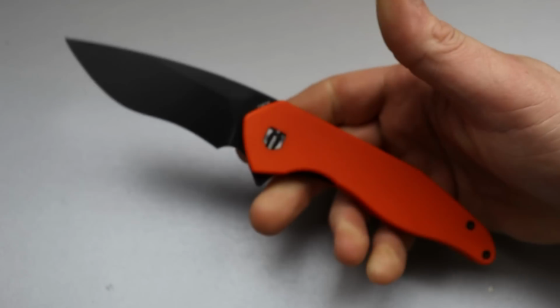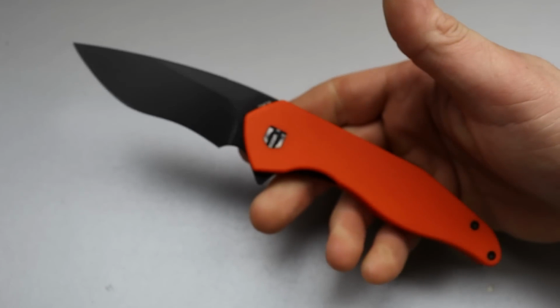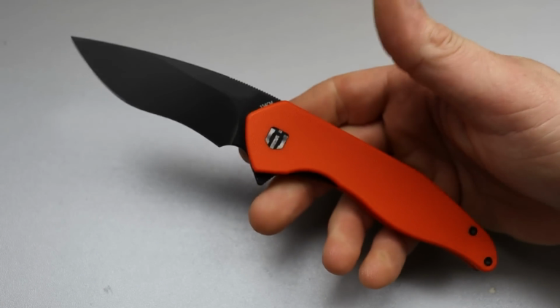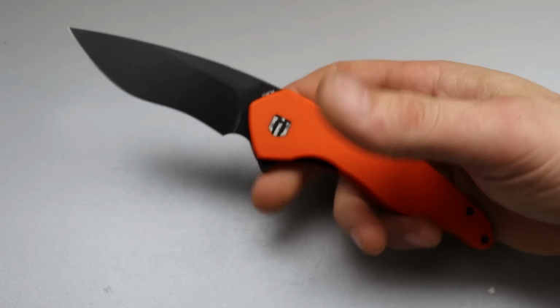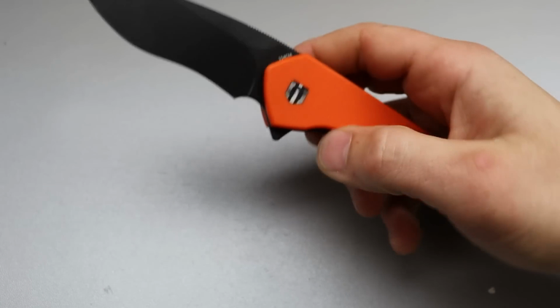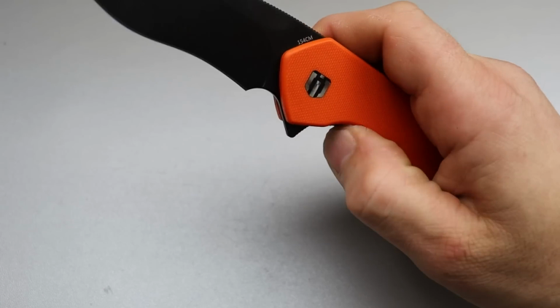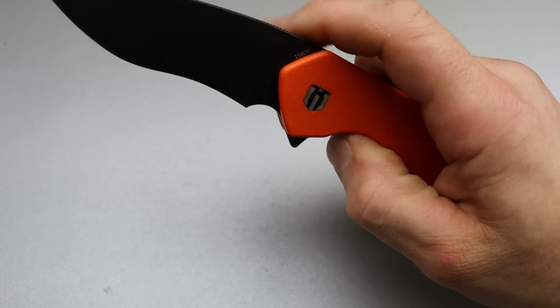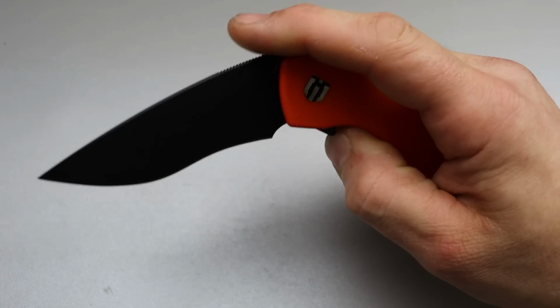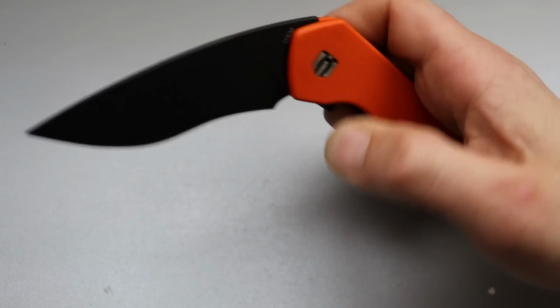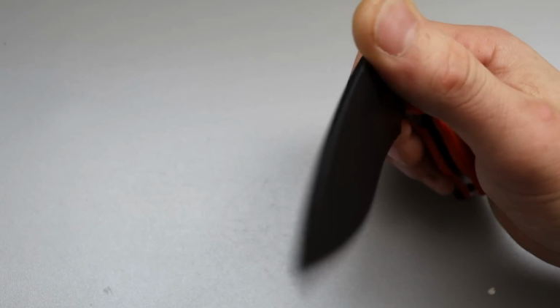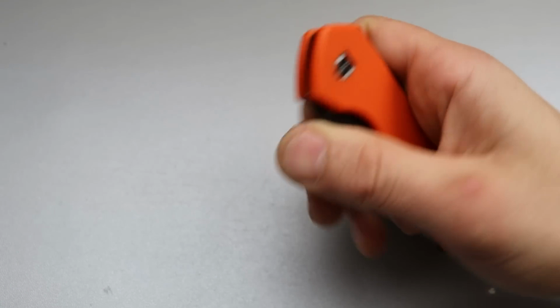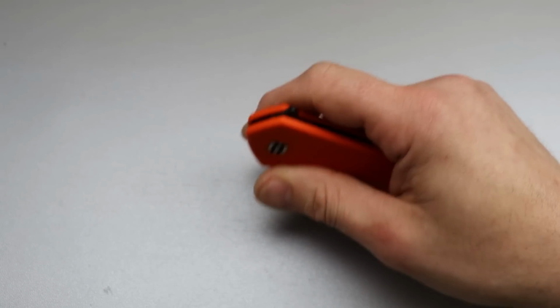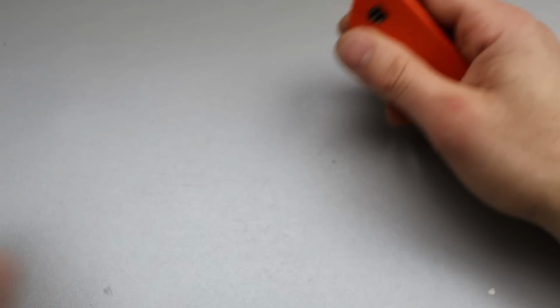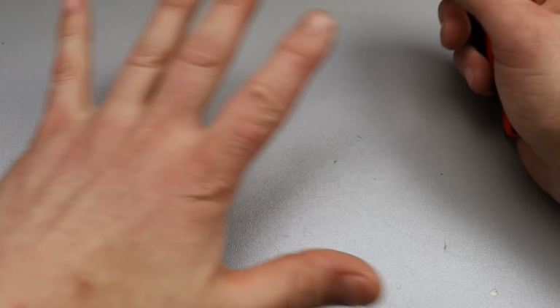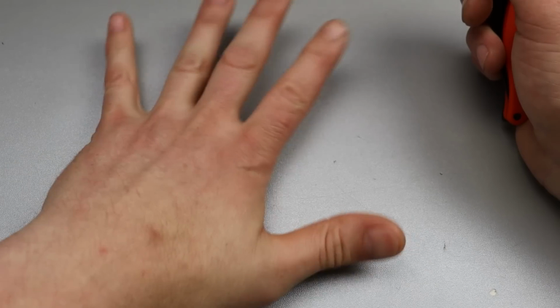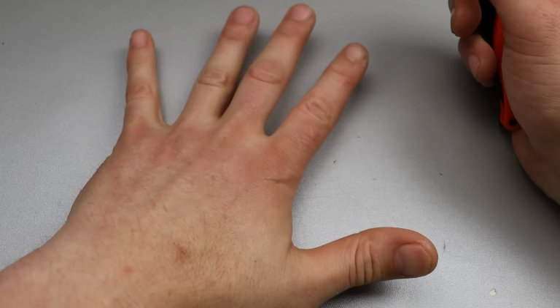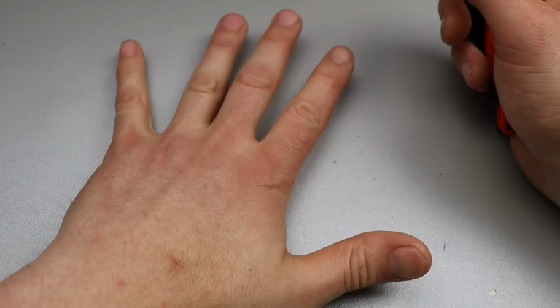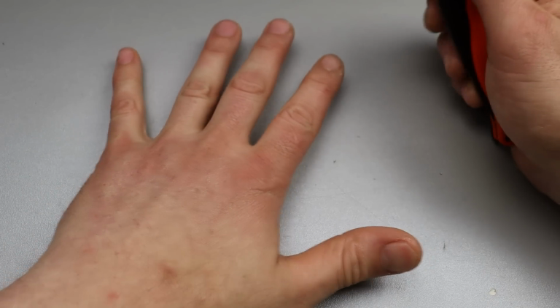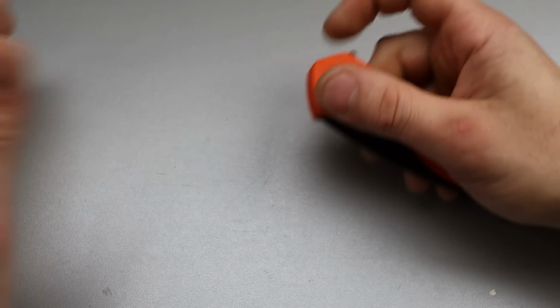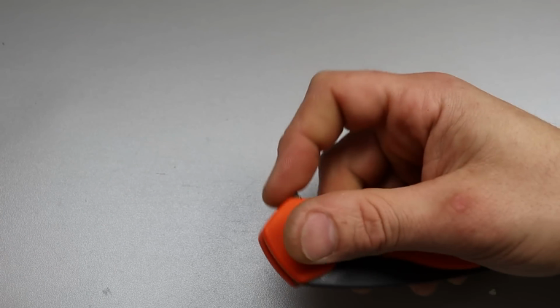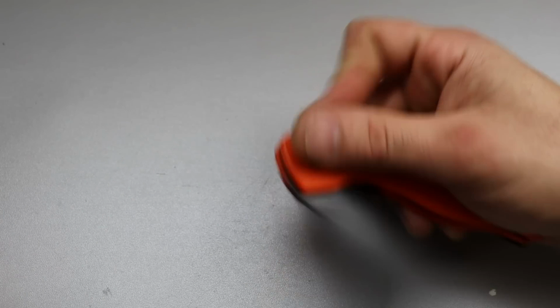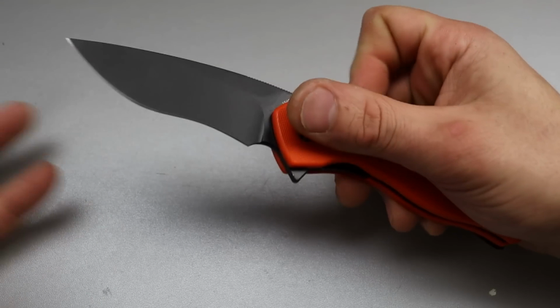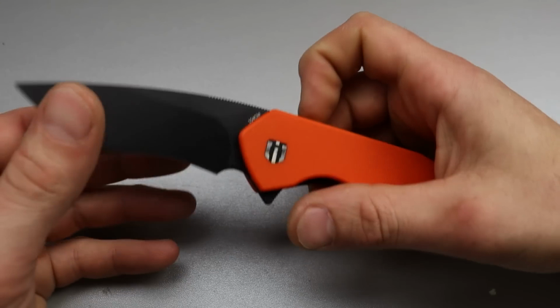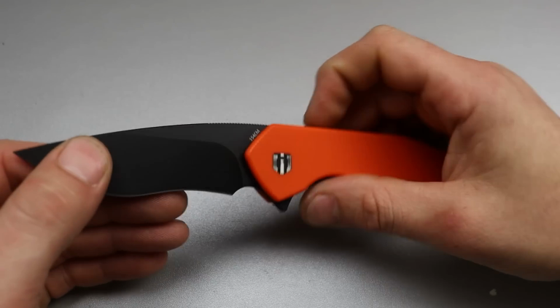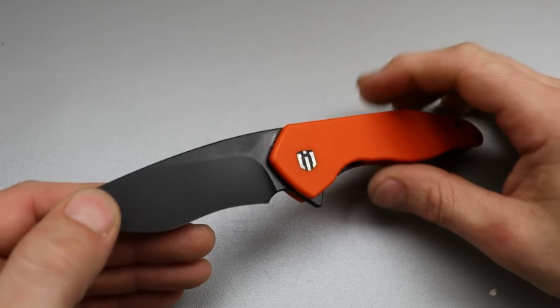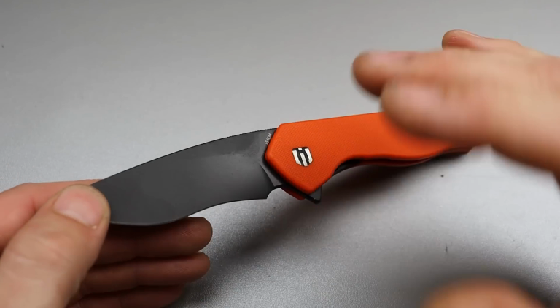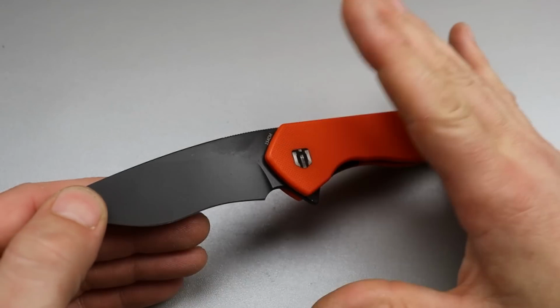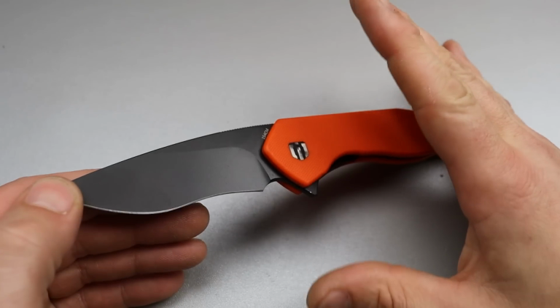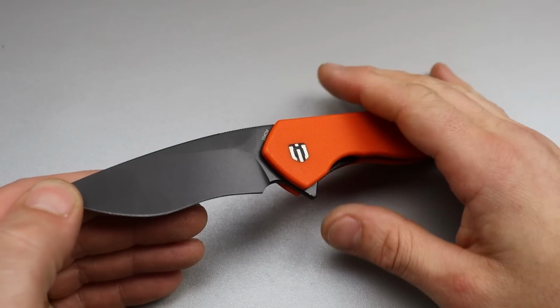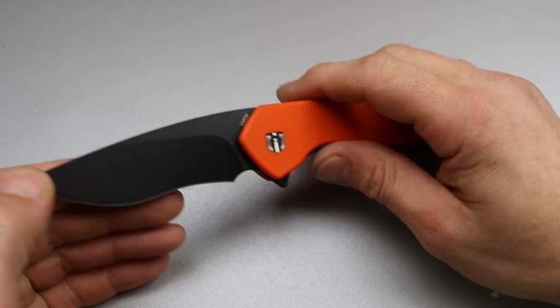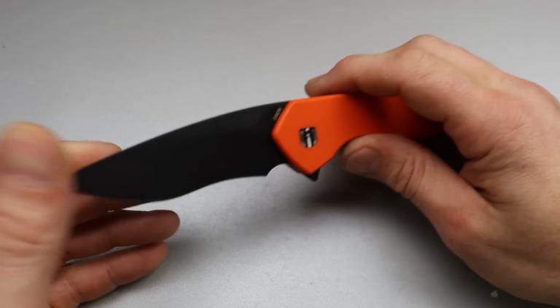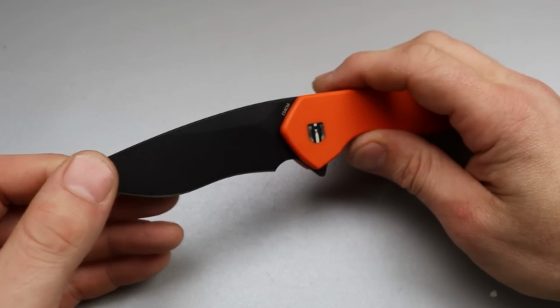Bang! Neves Knives. I'm Jared and today we're going to check out five affordable knives that are good quality.